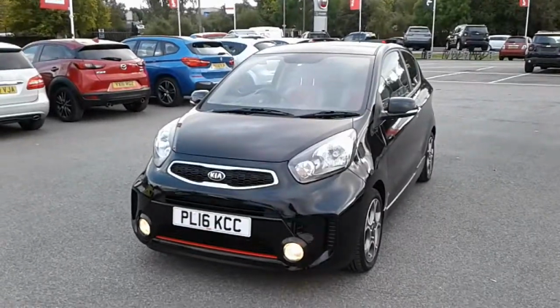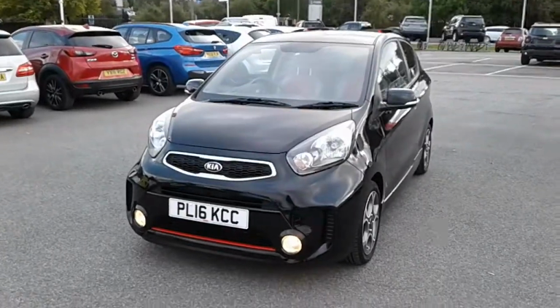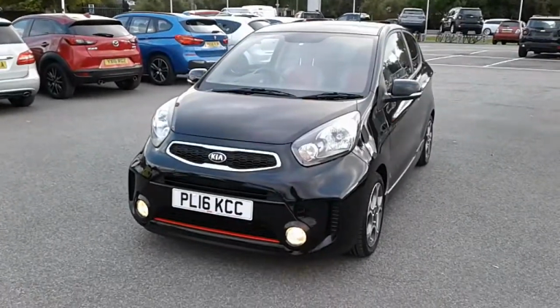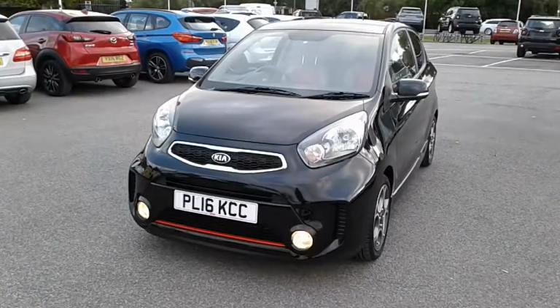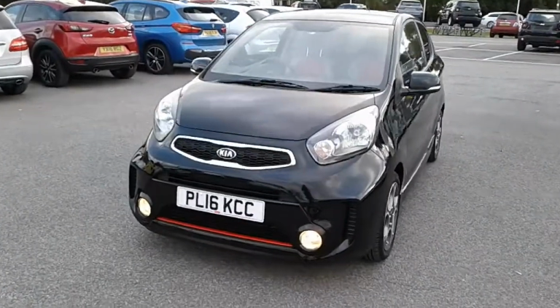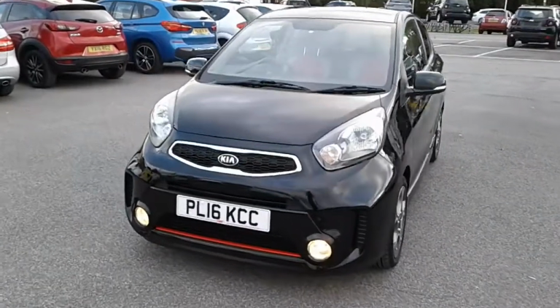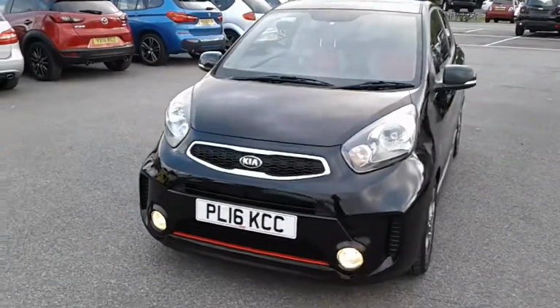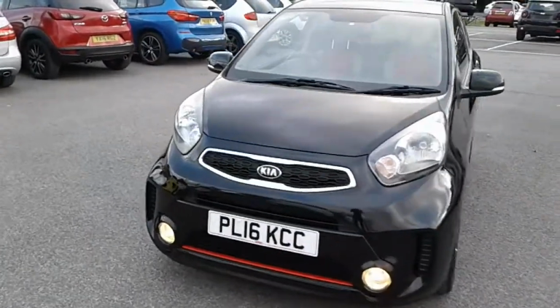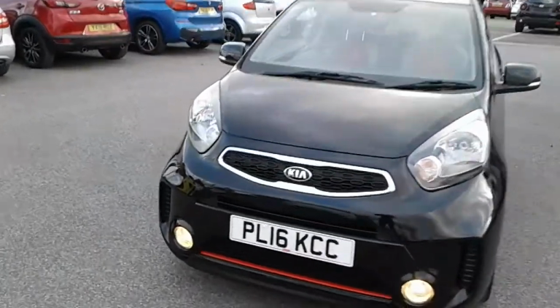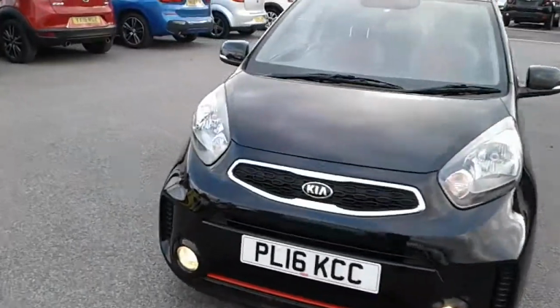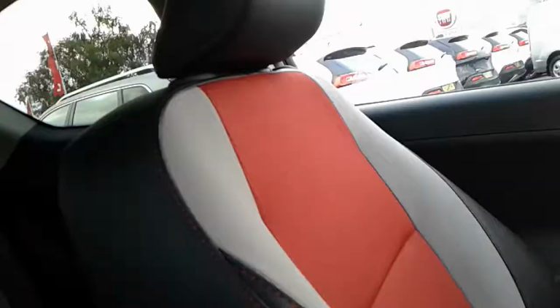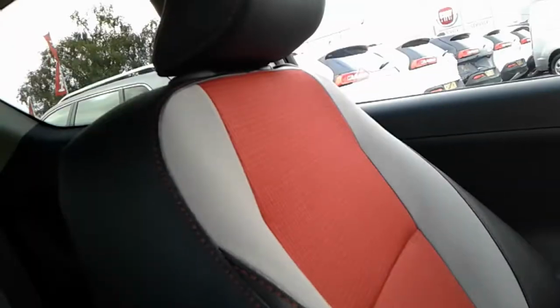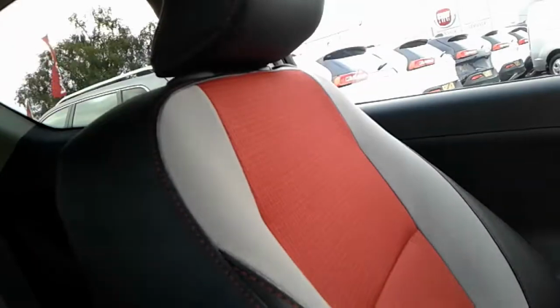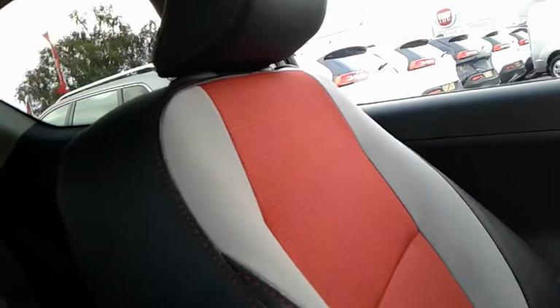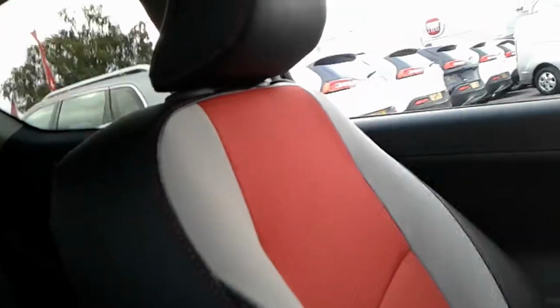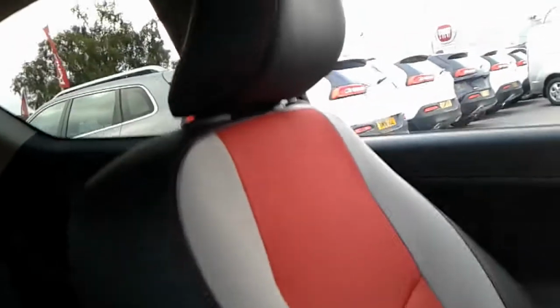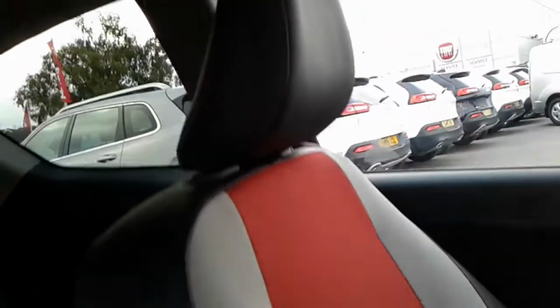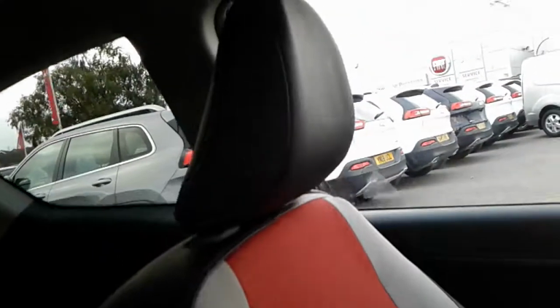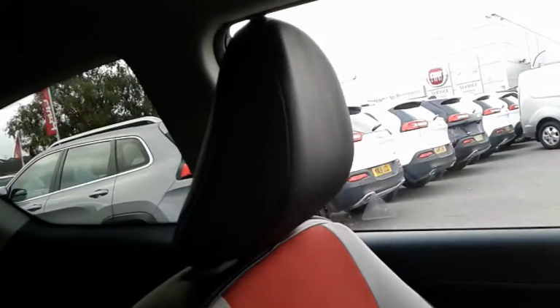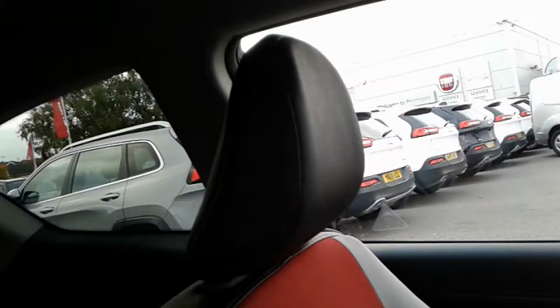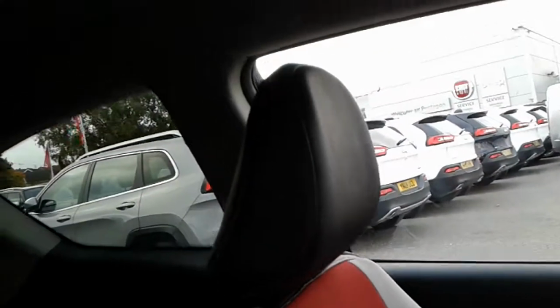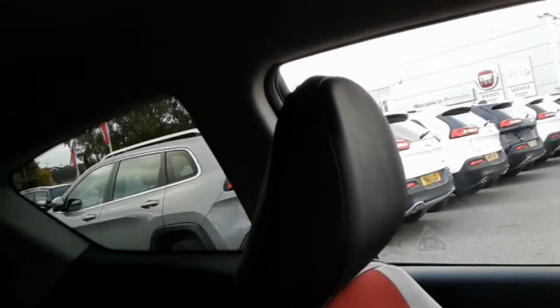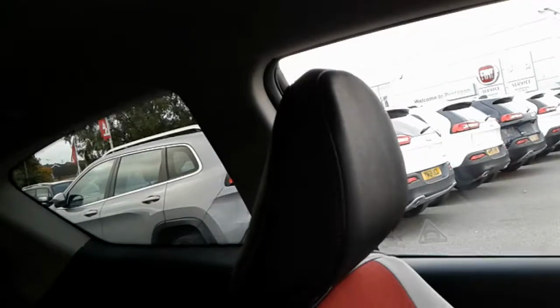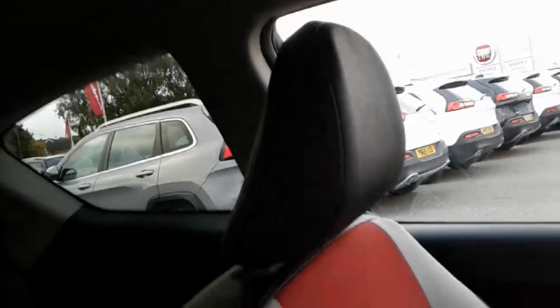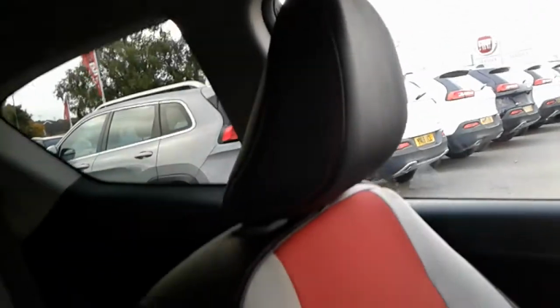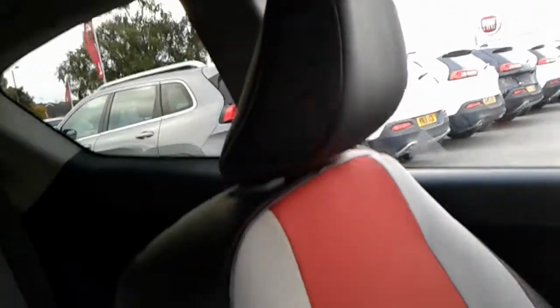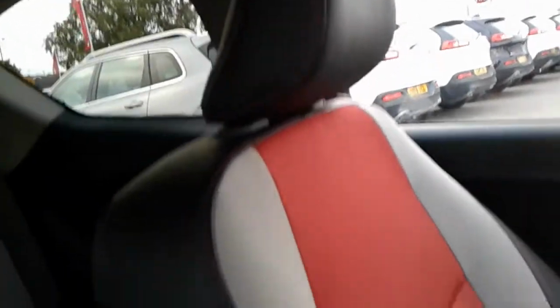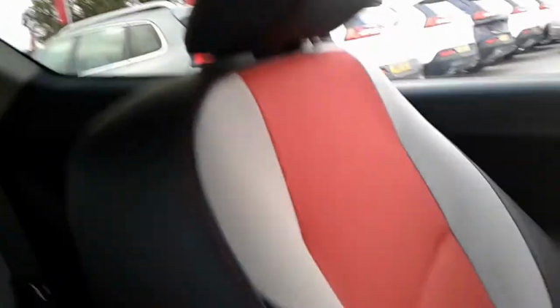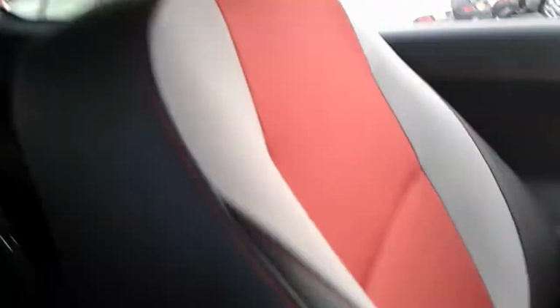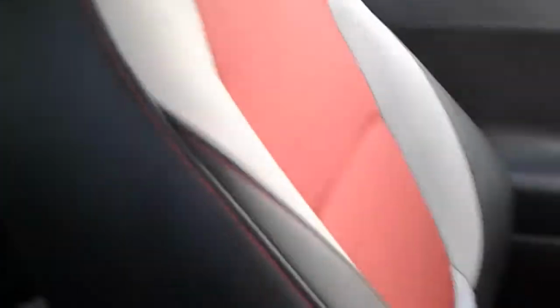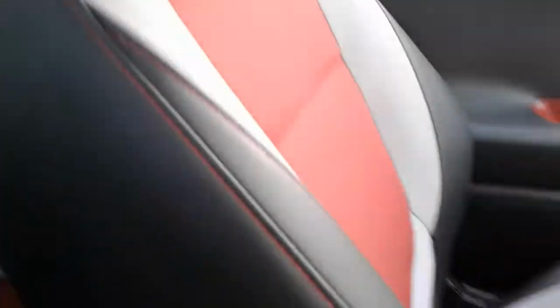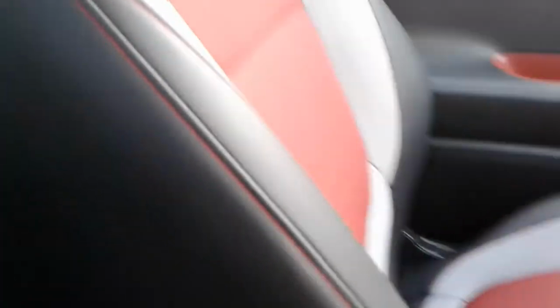Take a look at the interior now. Inside the Picanto you've got these black half leather, half cloth seats.